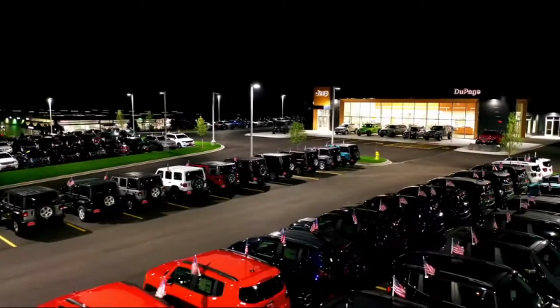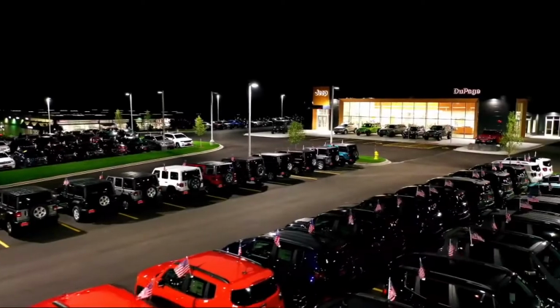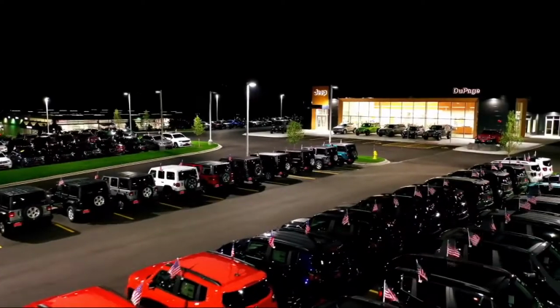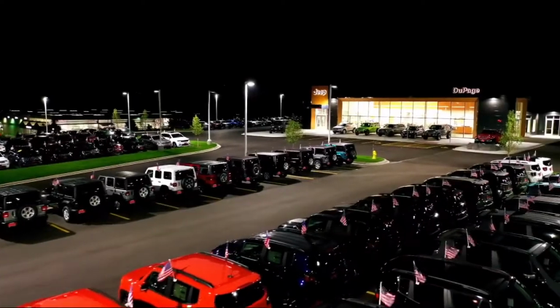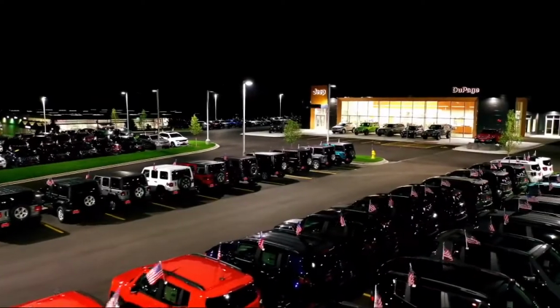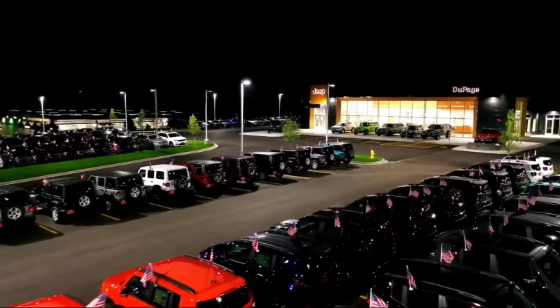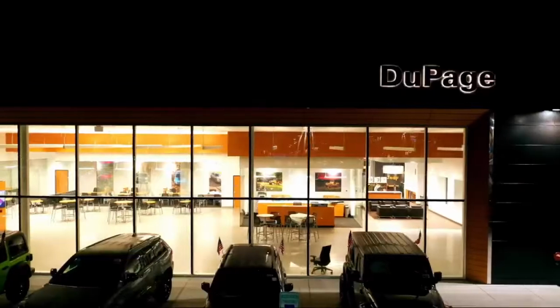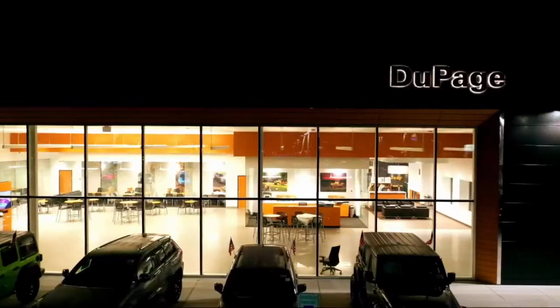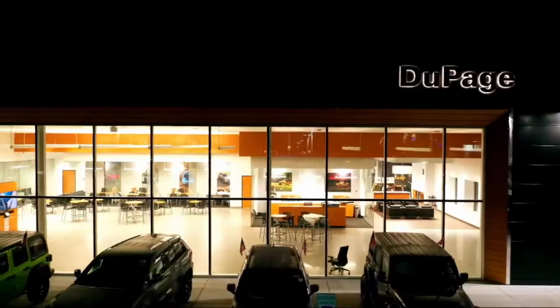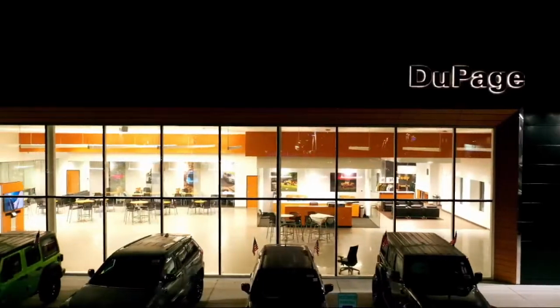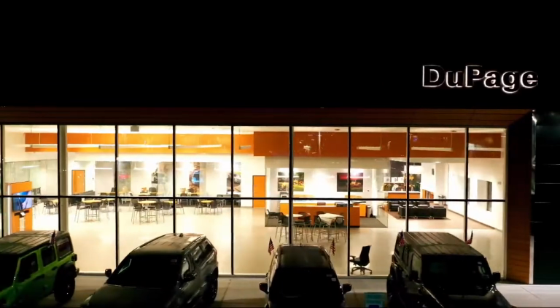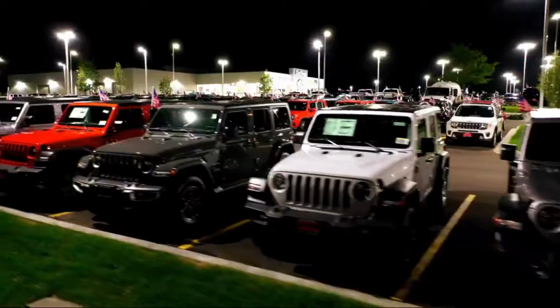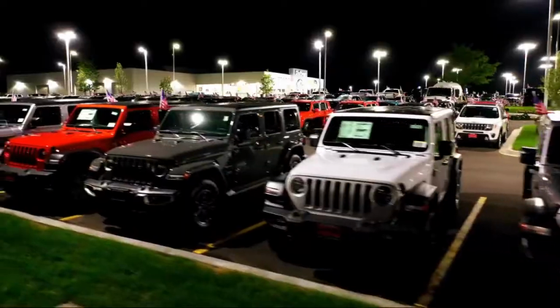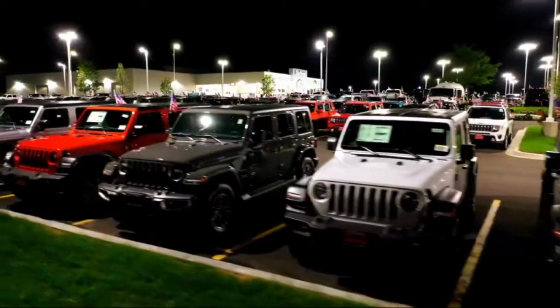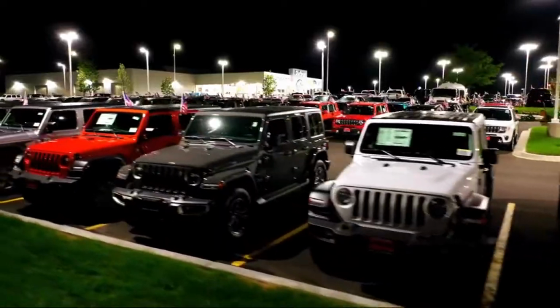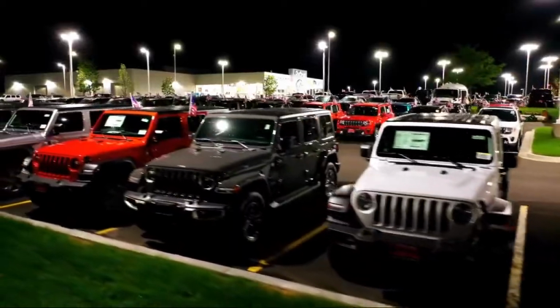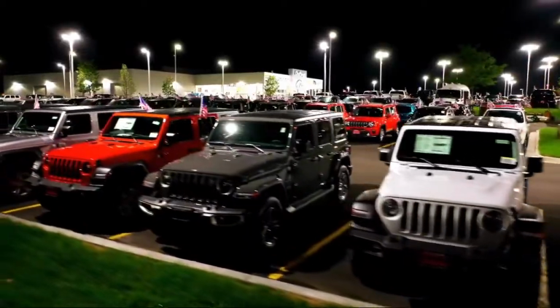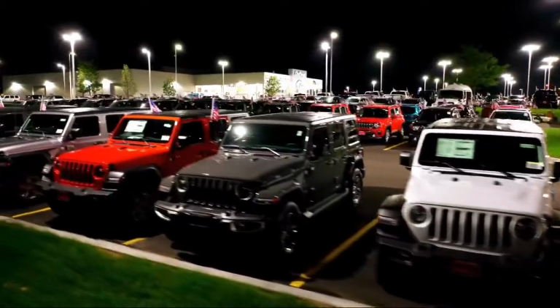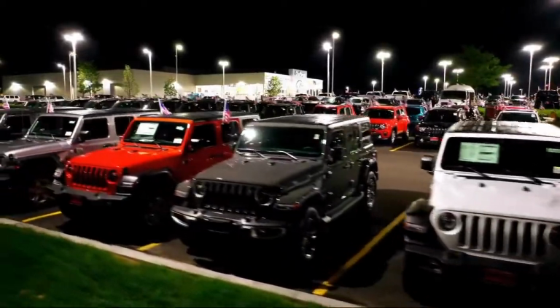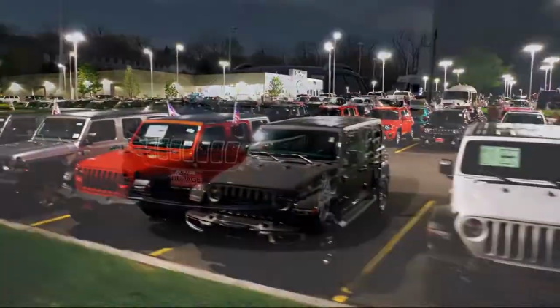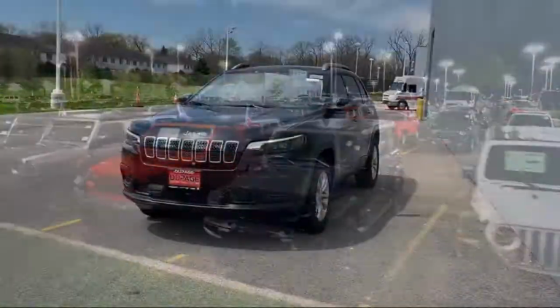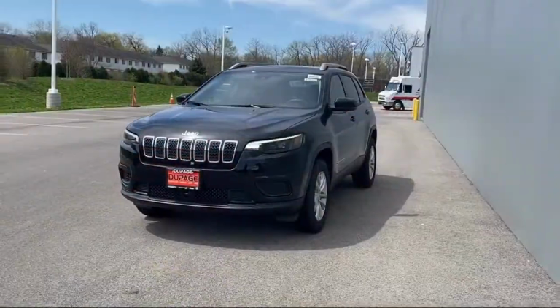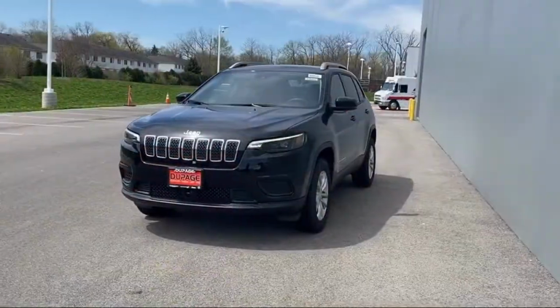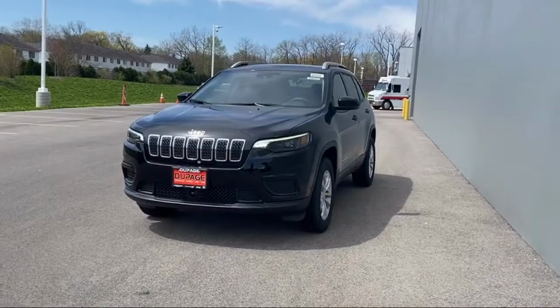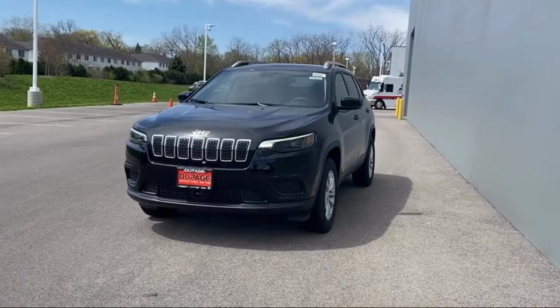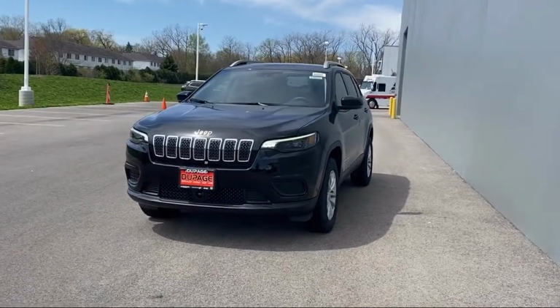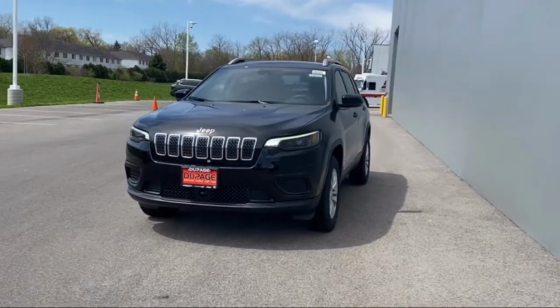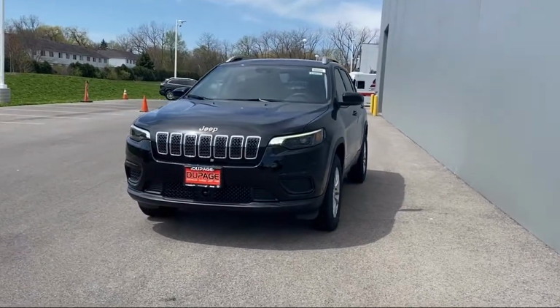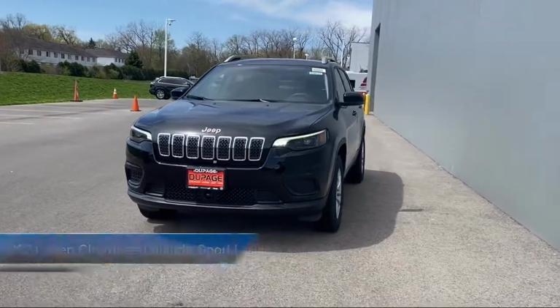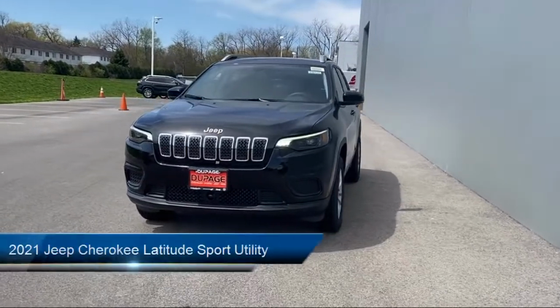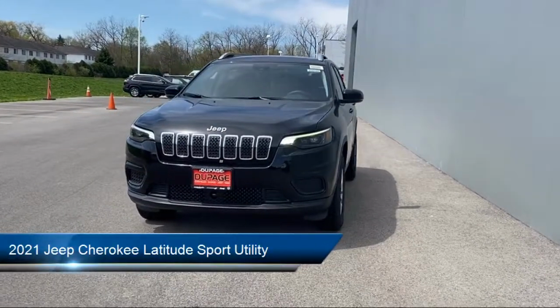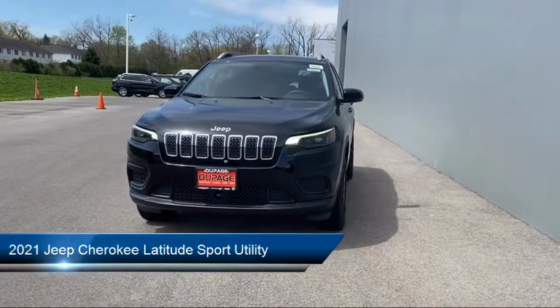Welcome to DuPage Chrysler Dodge Jeep Ram, and here's a look at another one of our great vehicles from our inventory.